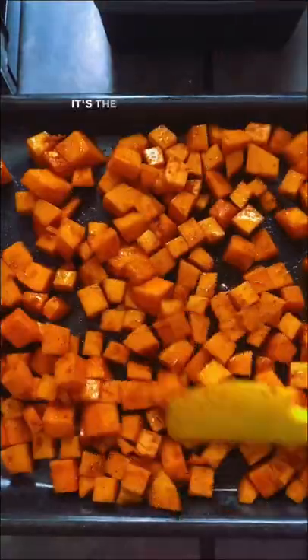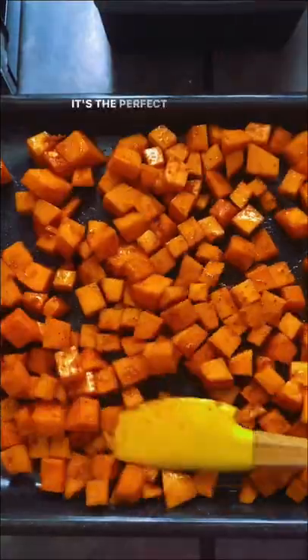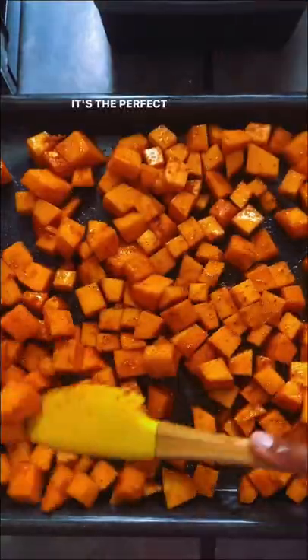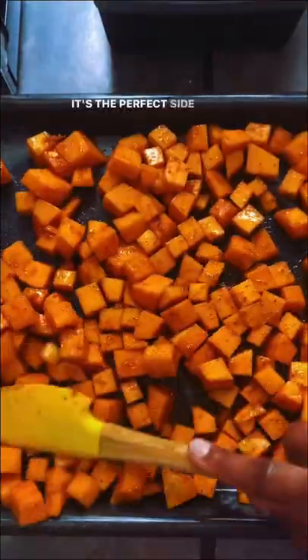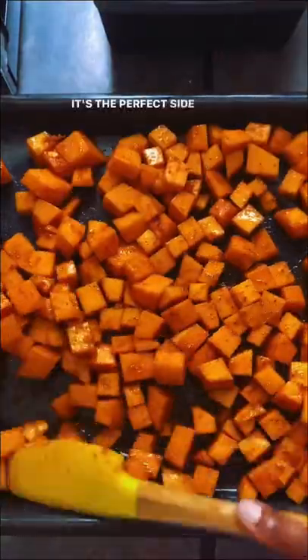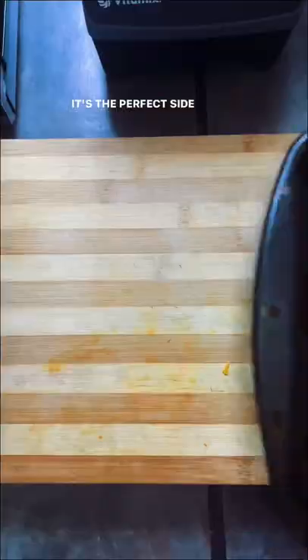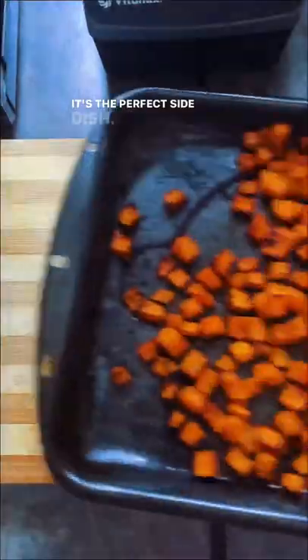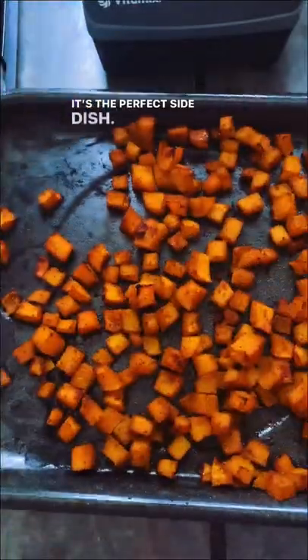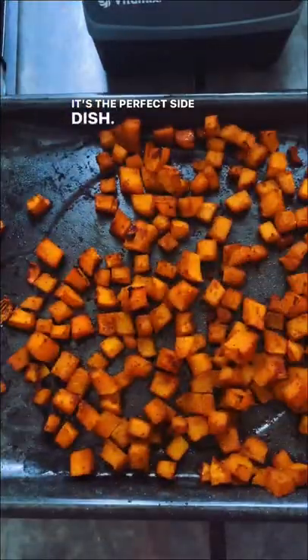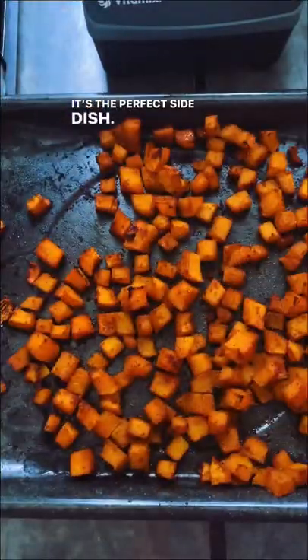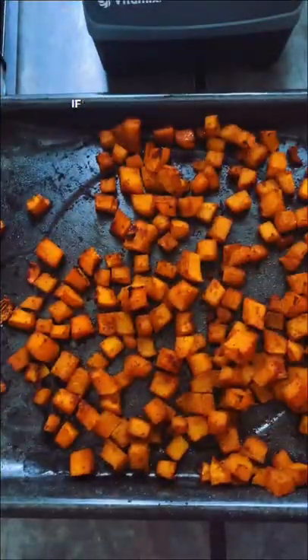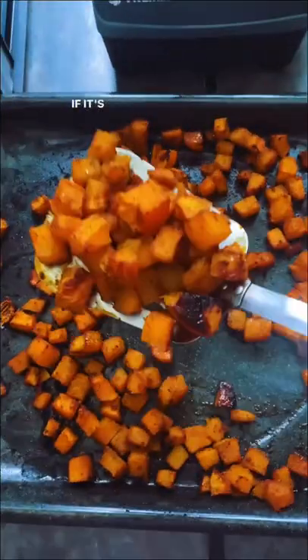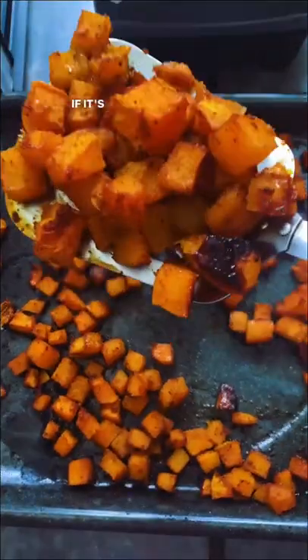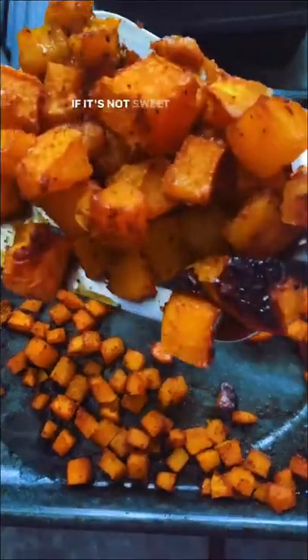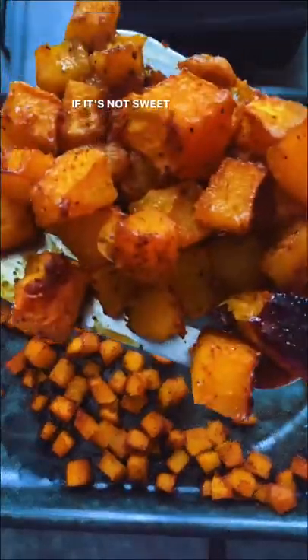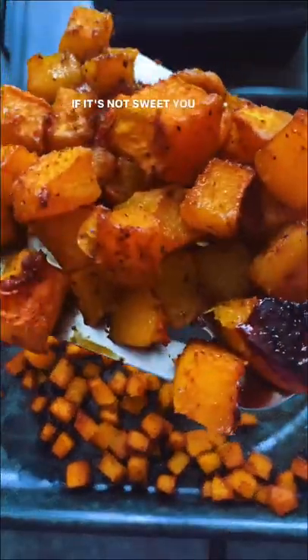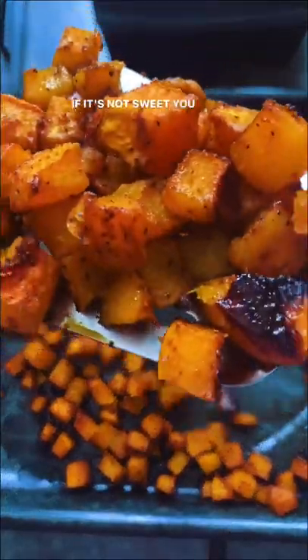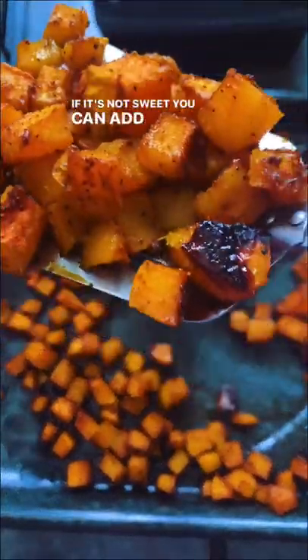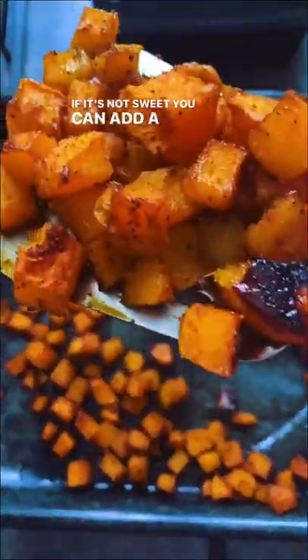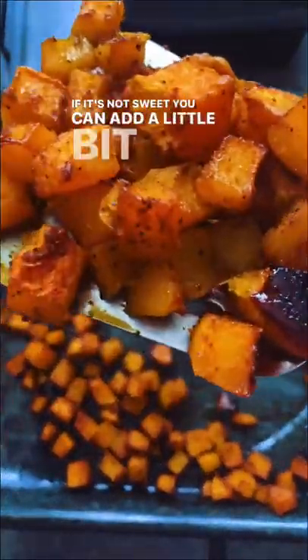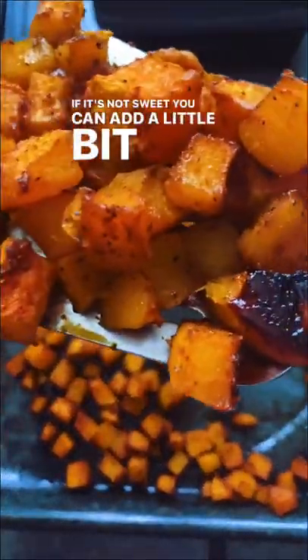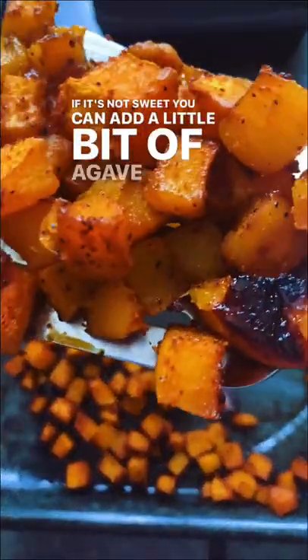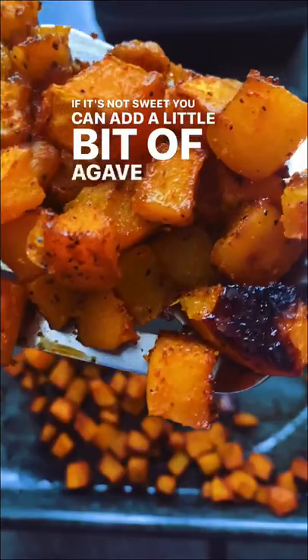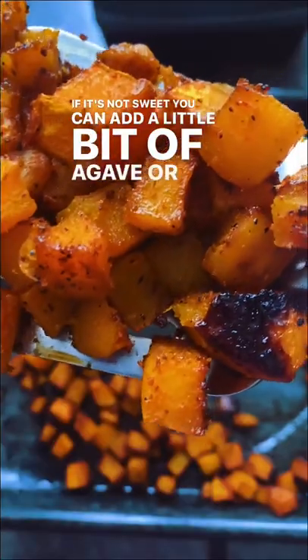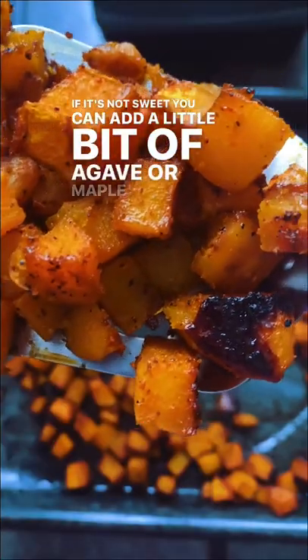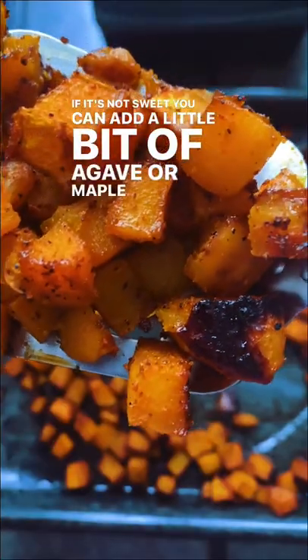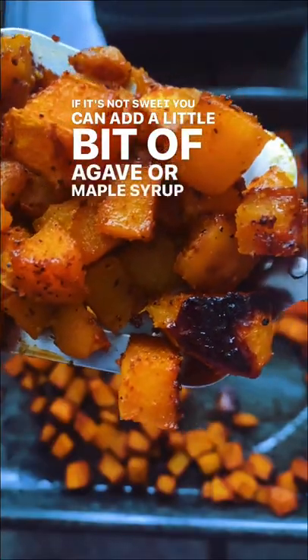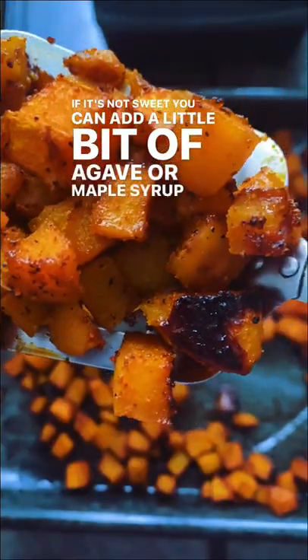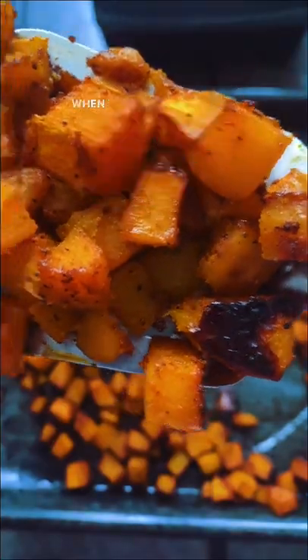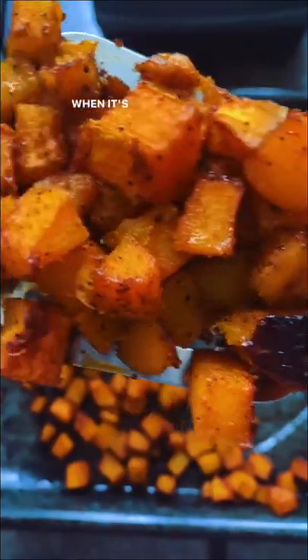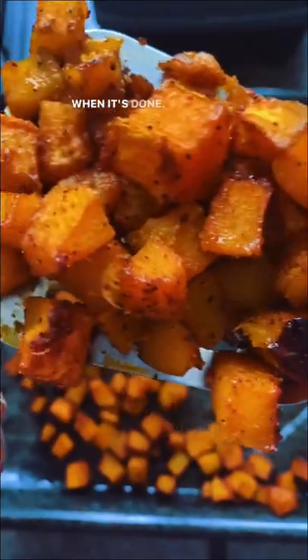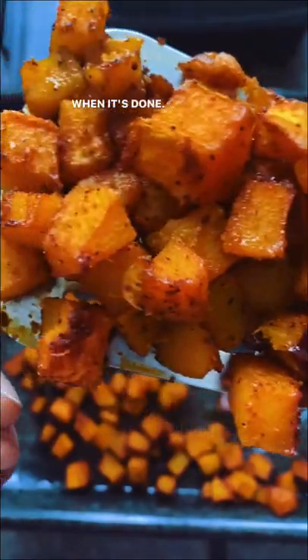It's the perfect side dish. If it's not sweet, you can add a little bit of agave or maple syrup when it's done.